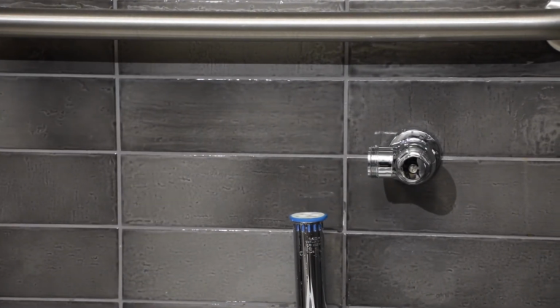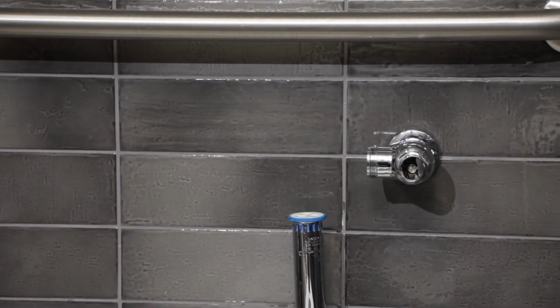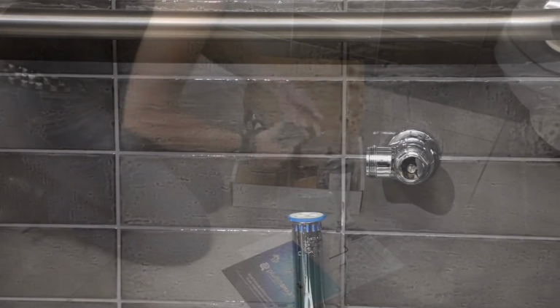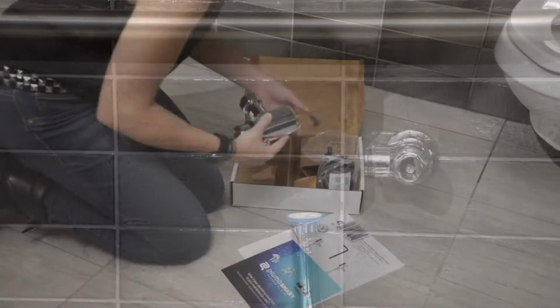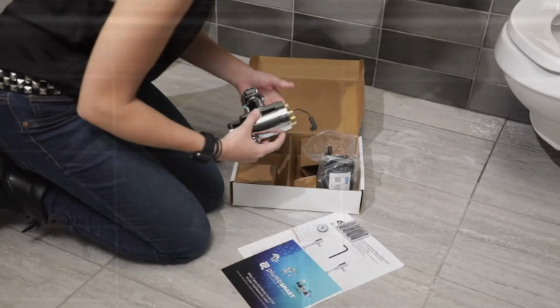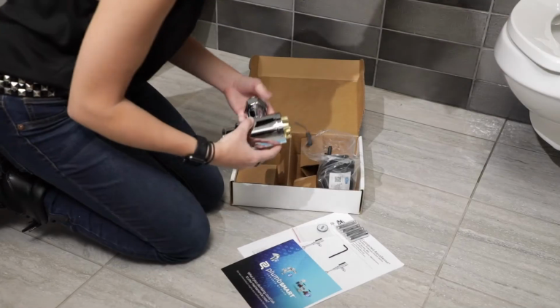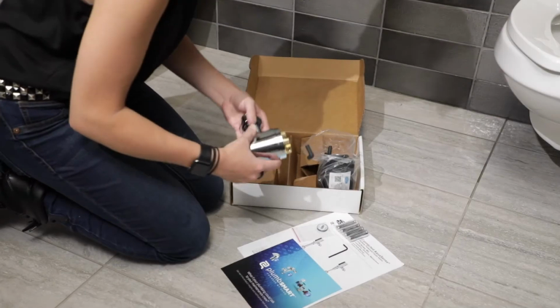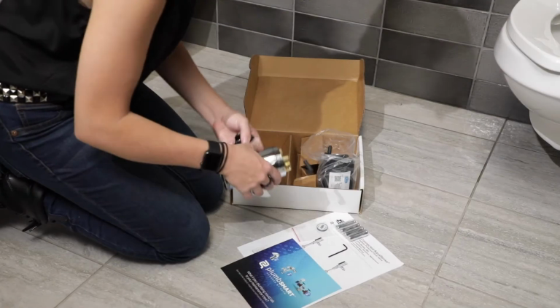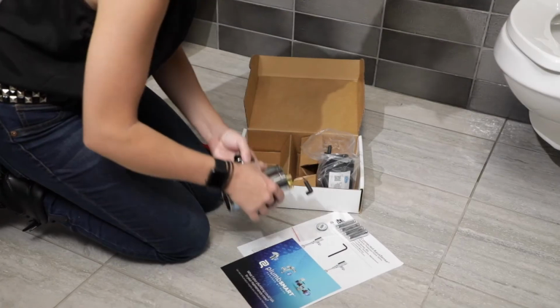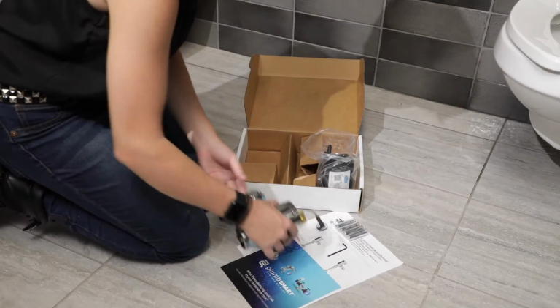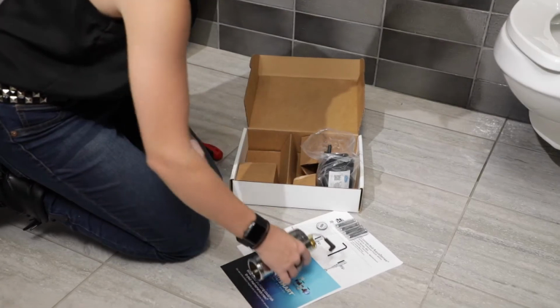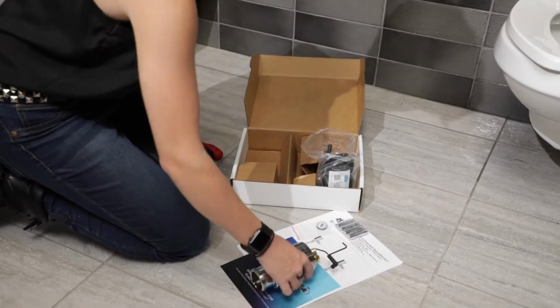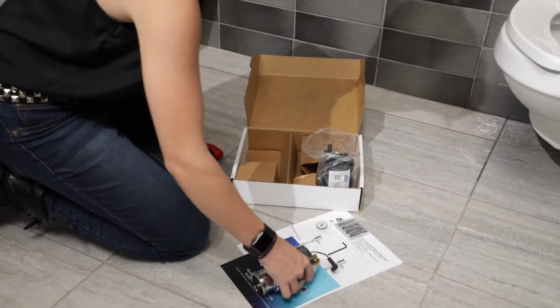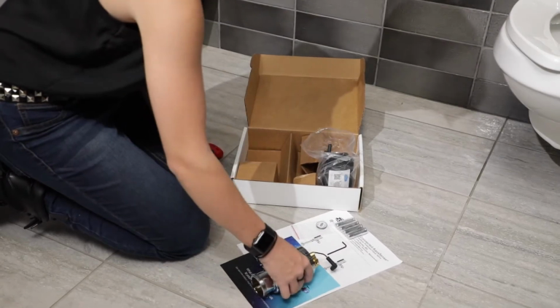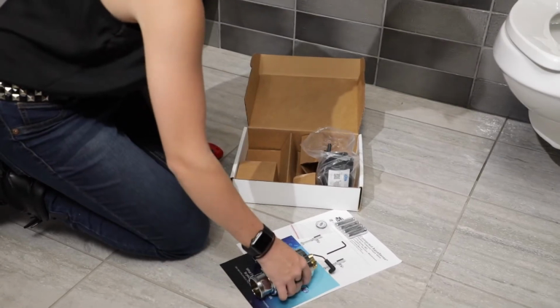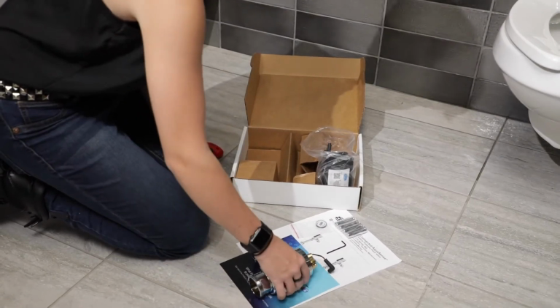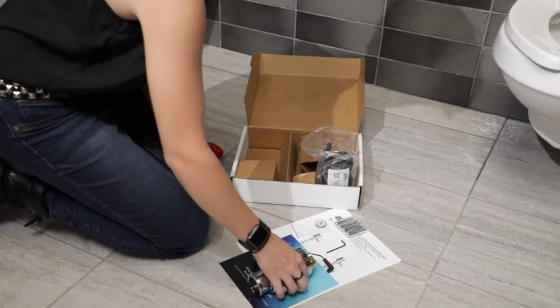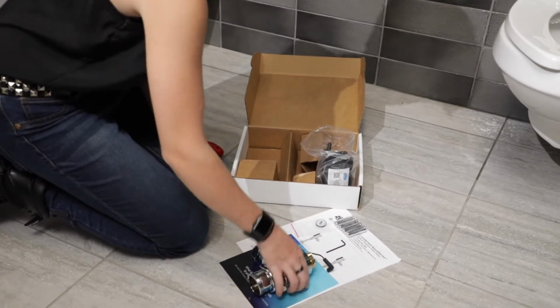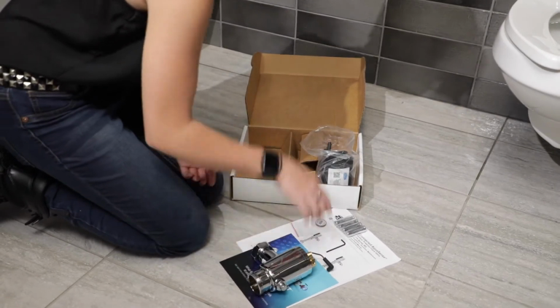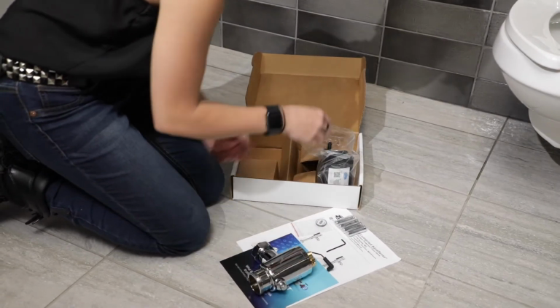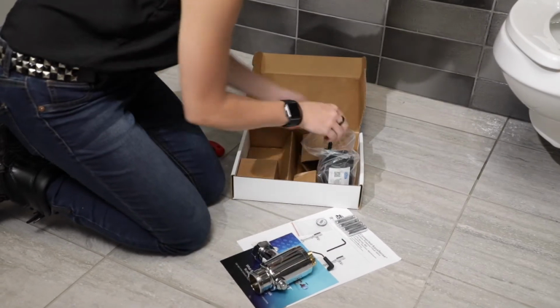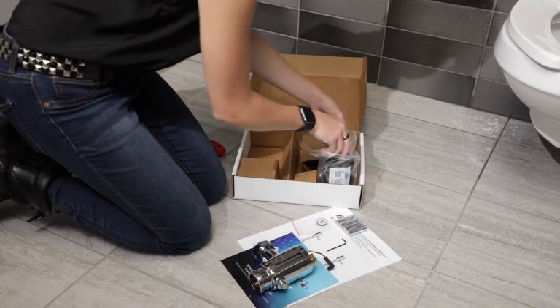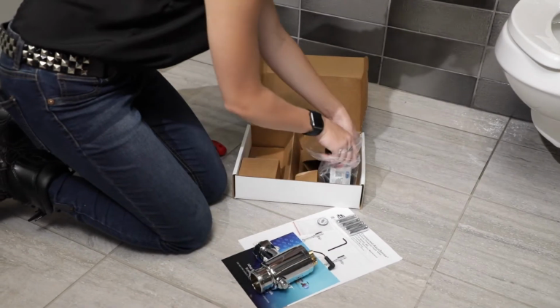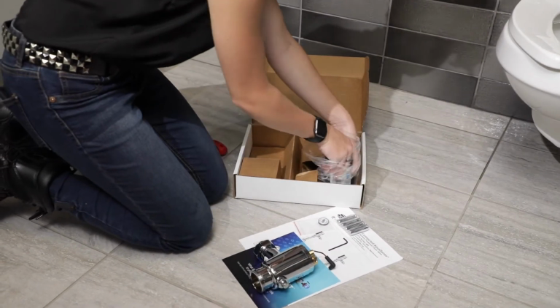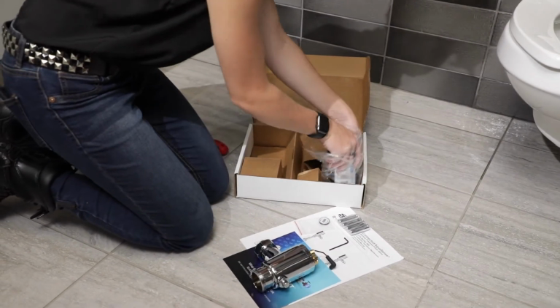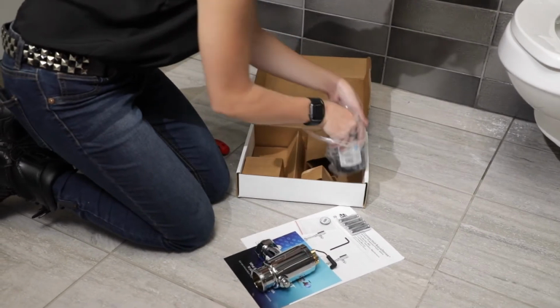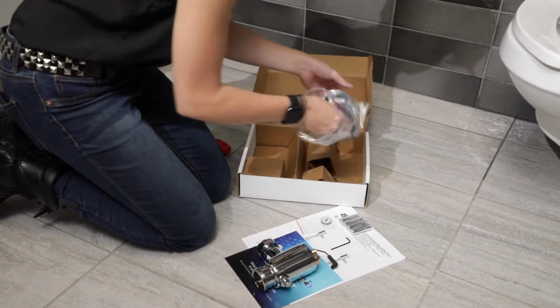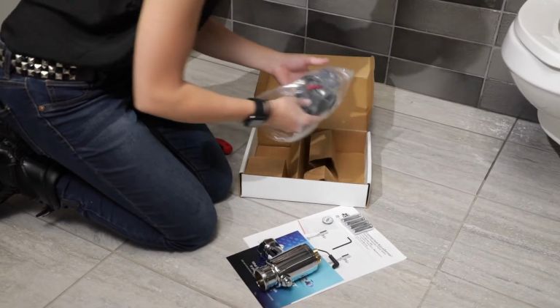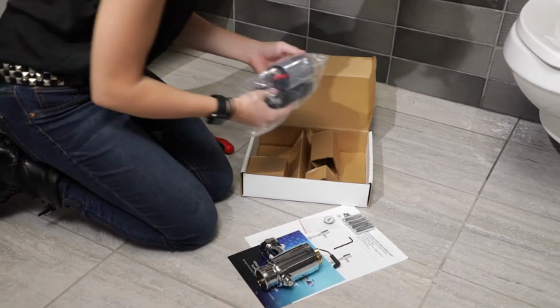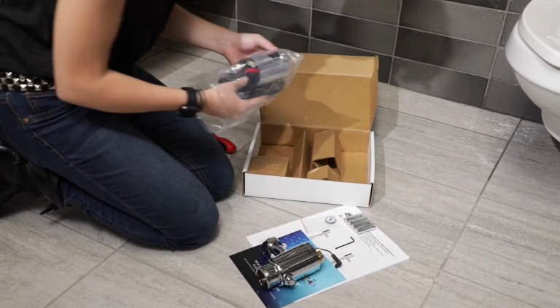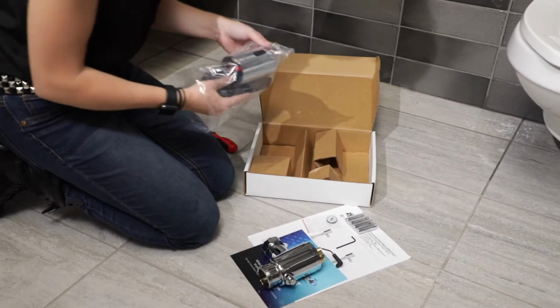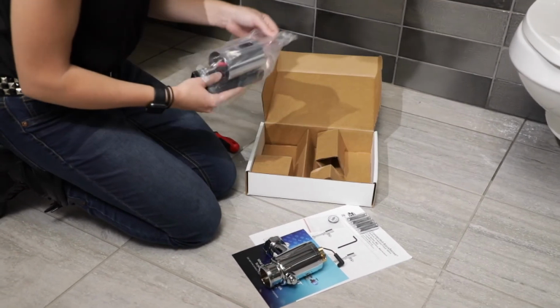You're almost ready to install. Assemble your connected ZTR series flush valve as follows.